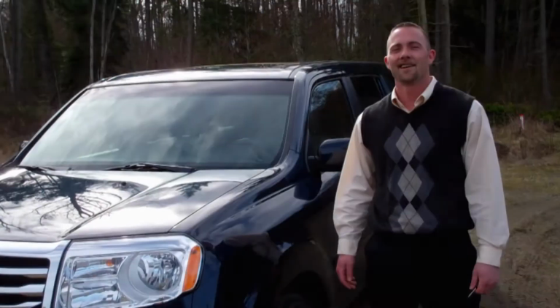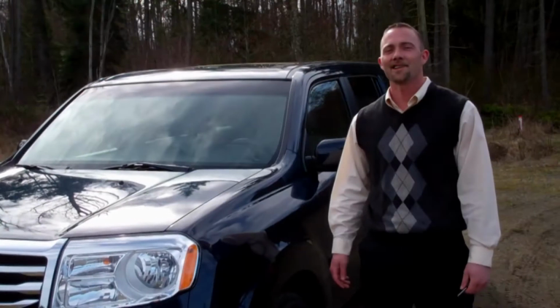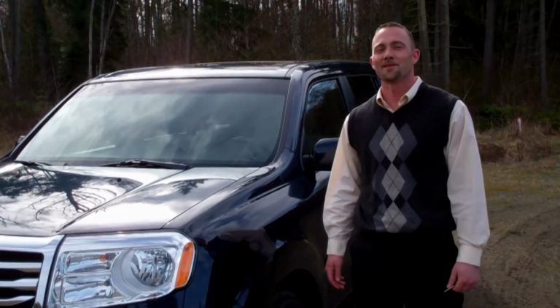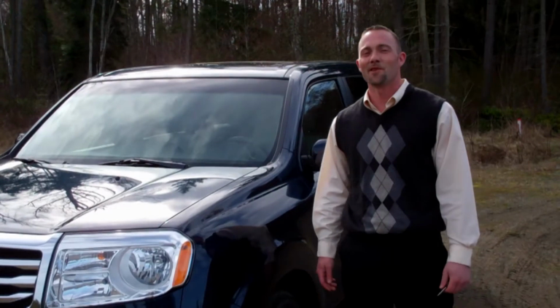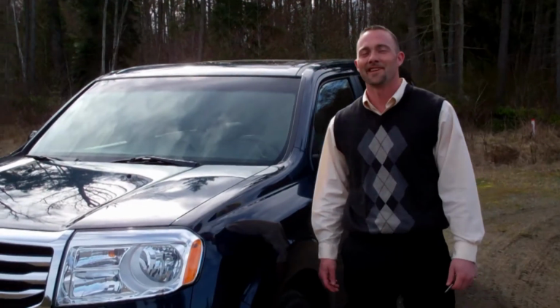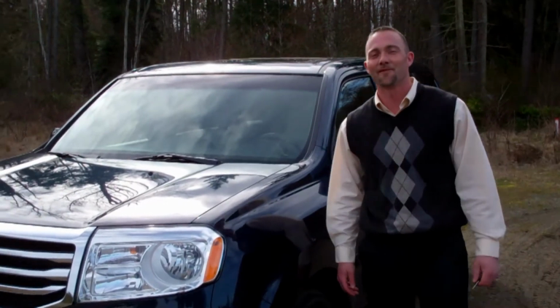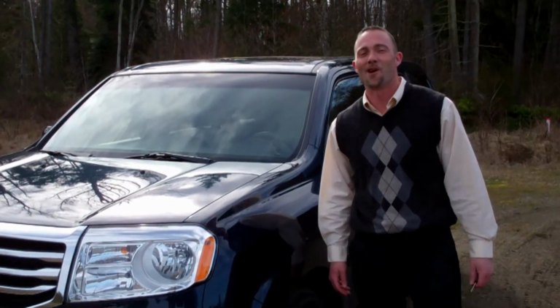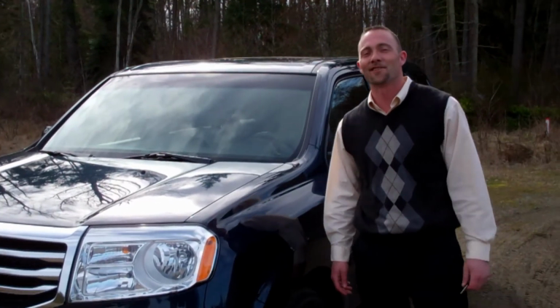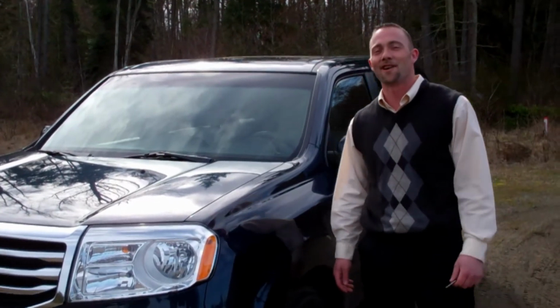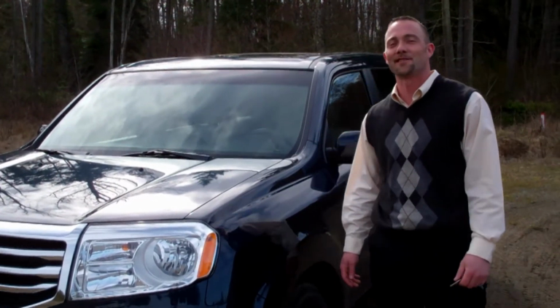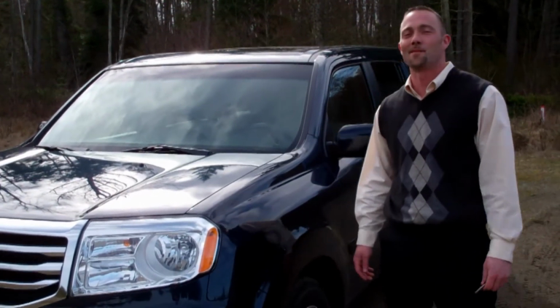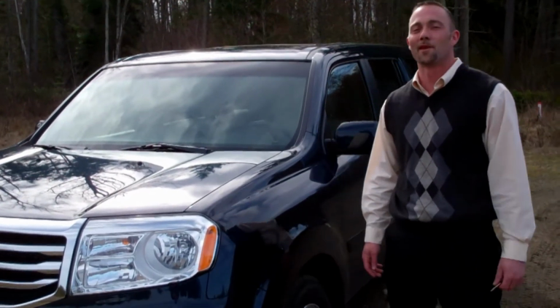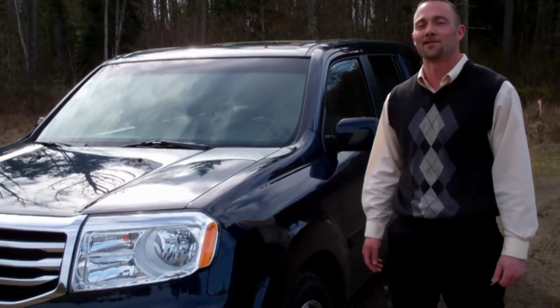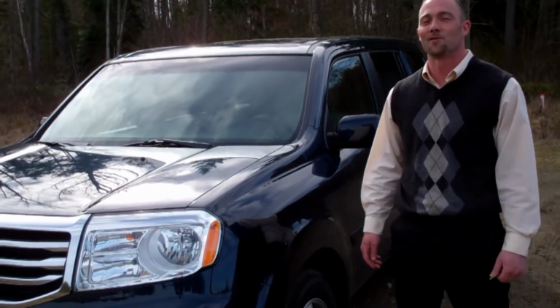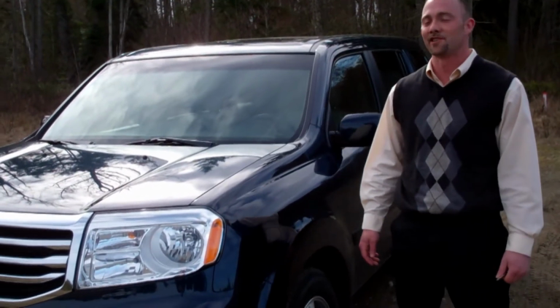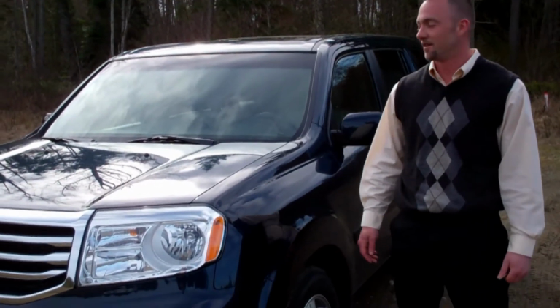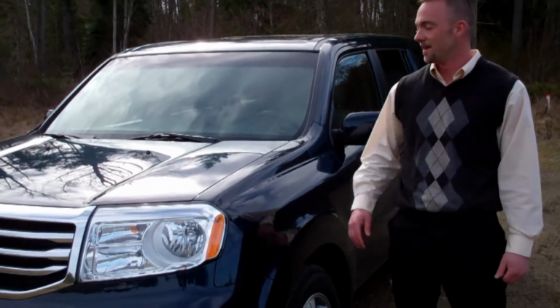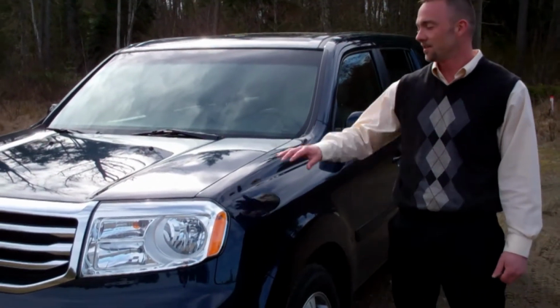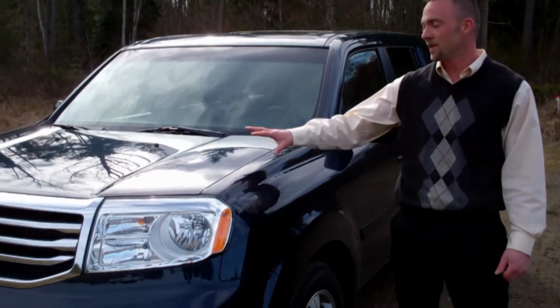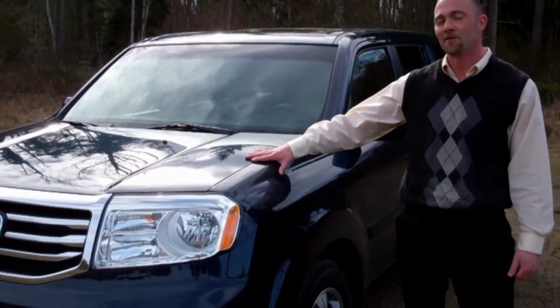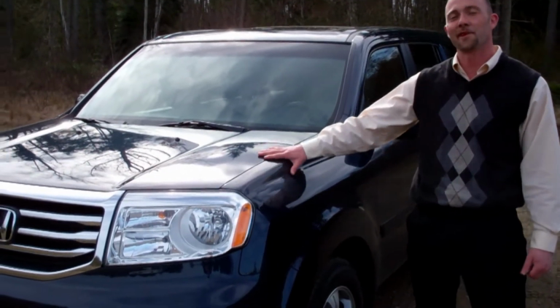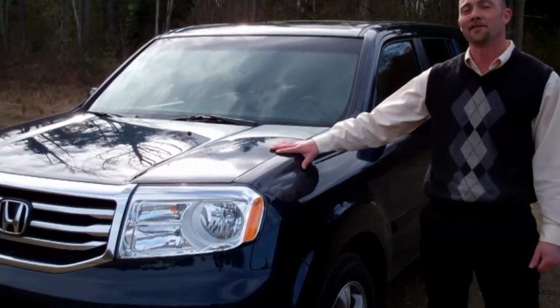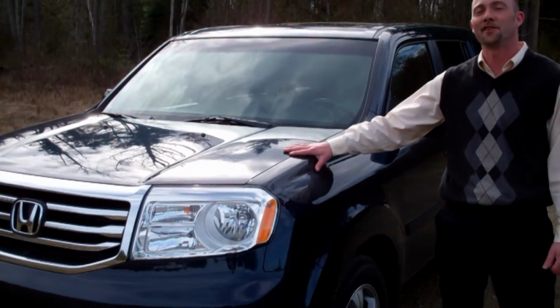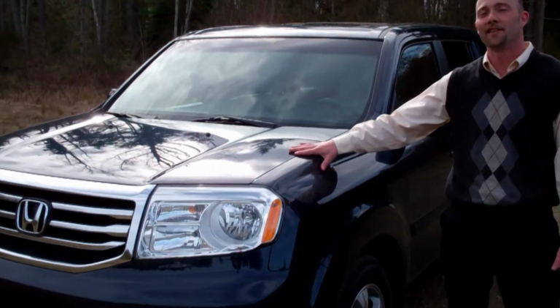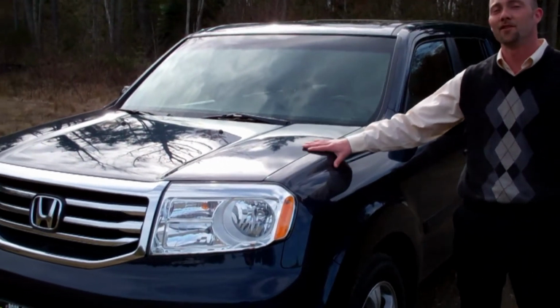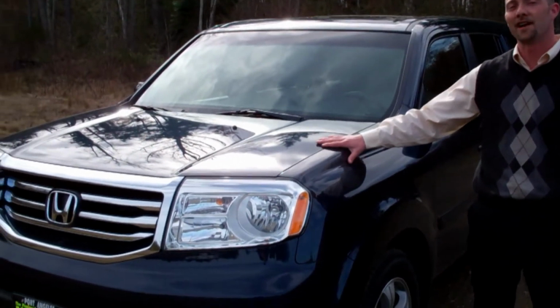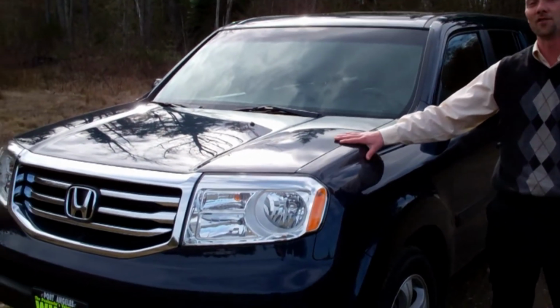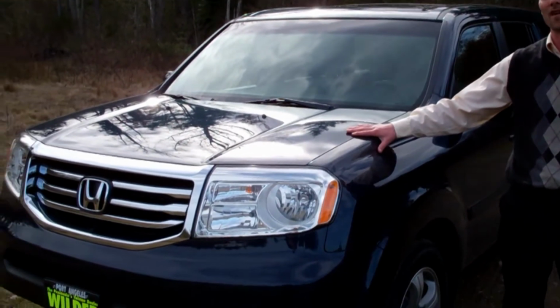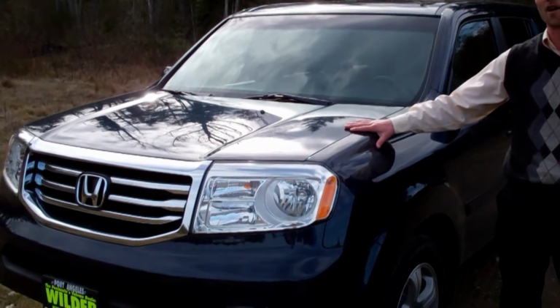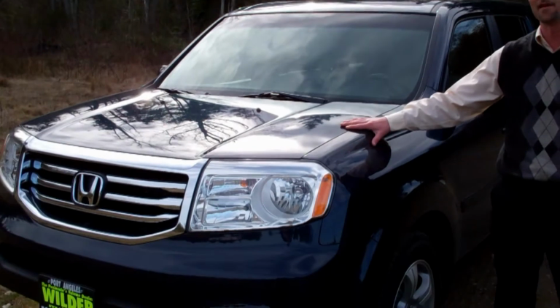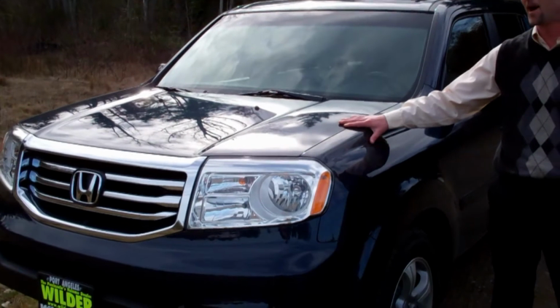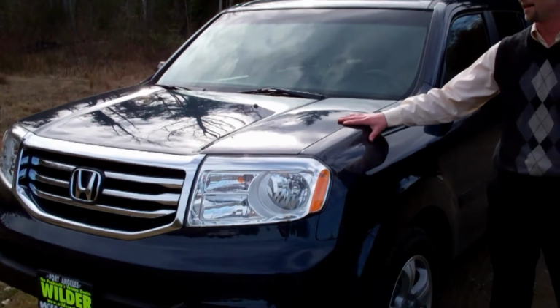Hi, Chris Boynton here from Wilder Auto Center in Port Angeles, Washington. This week, I want to reintroduce you to the 2012 Honda Pilot.